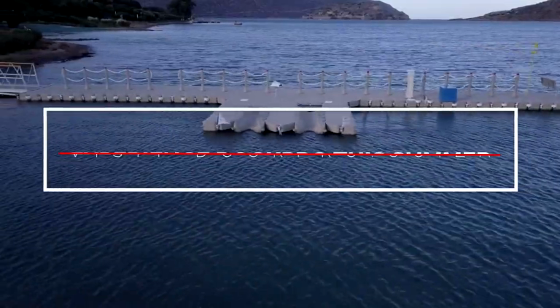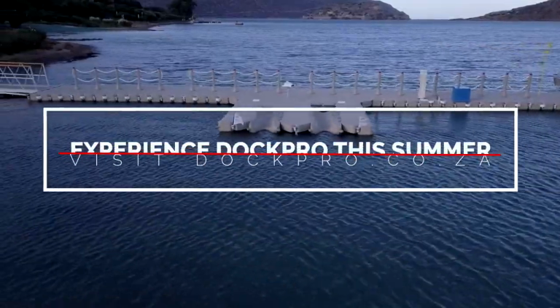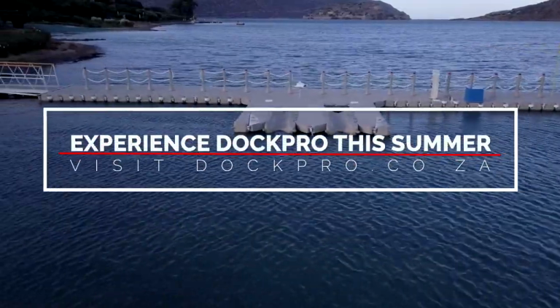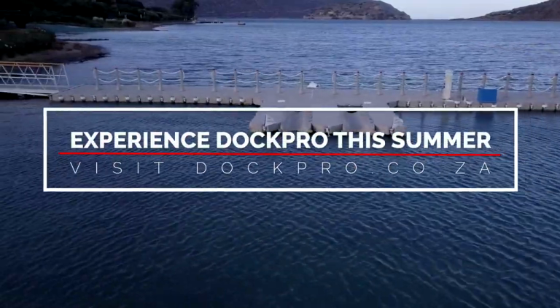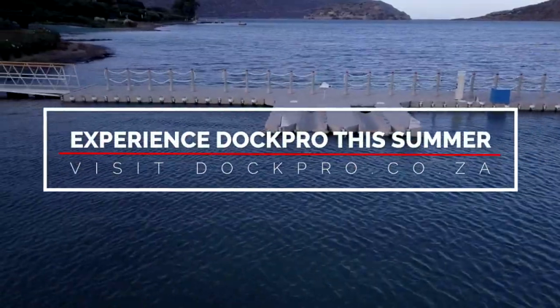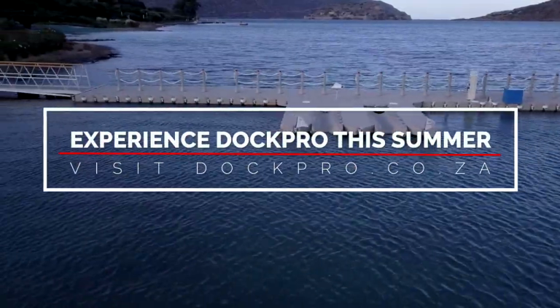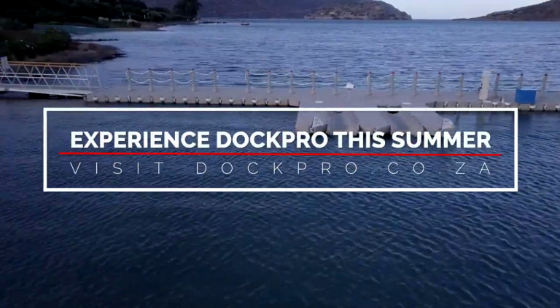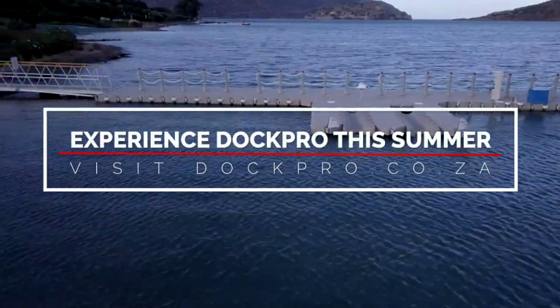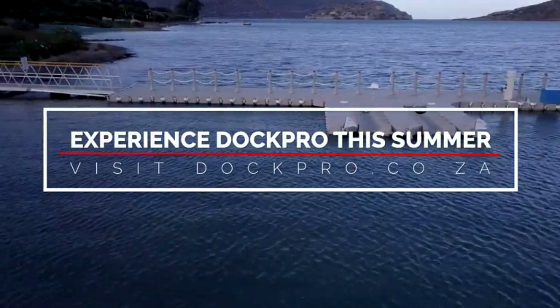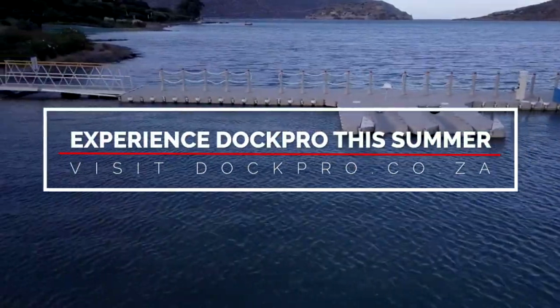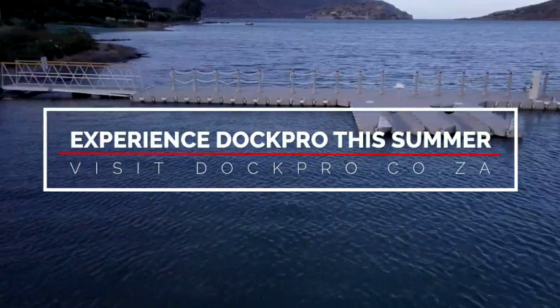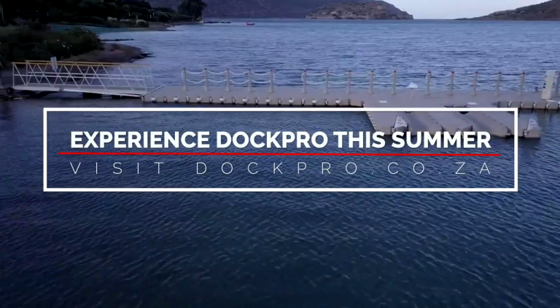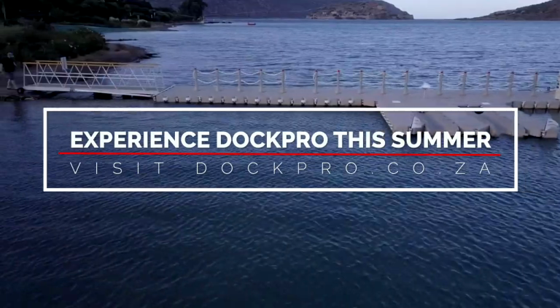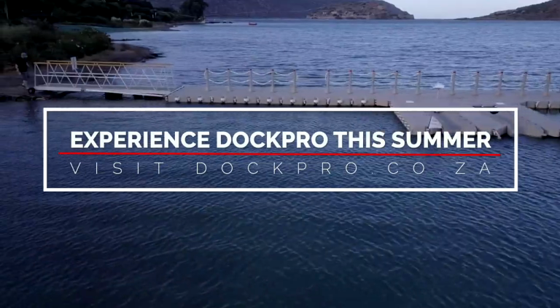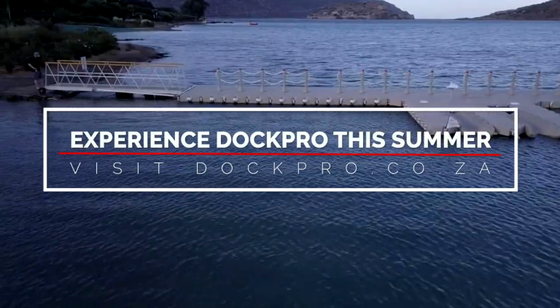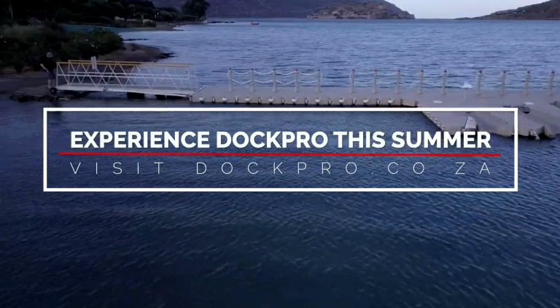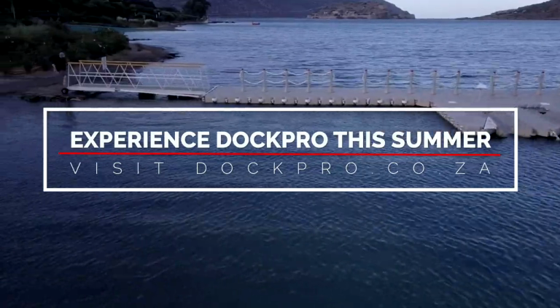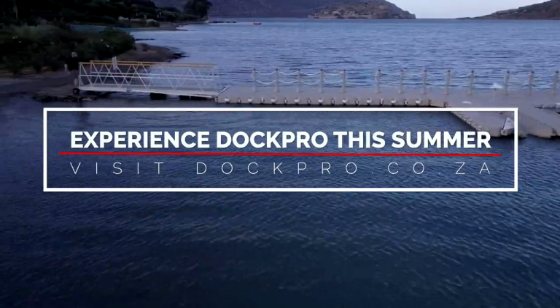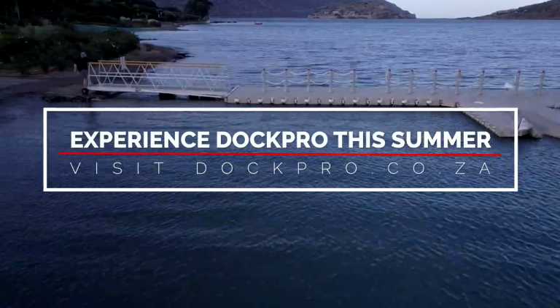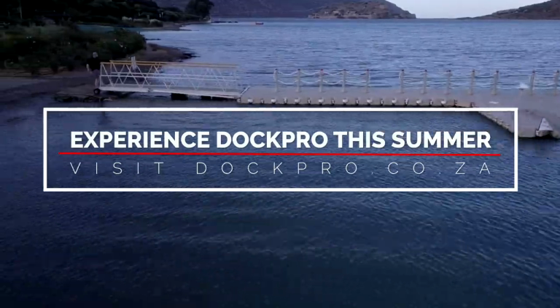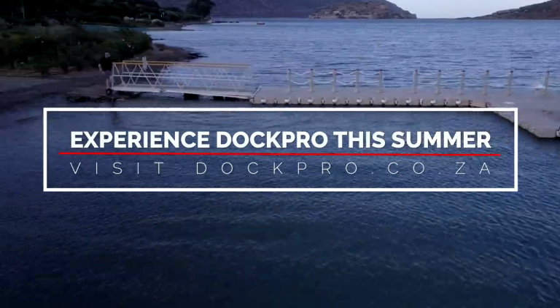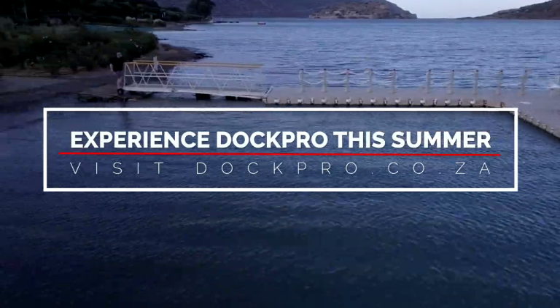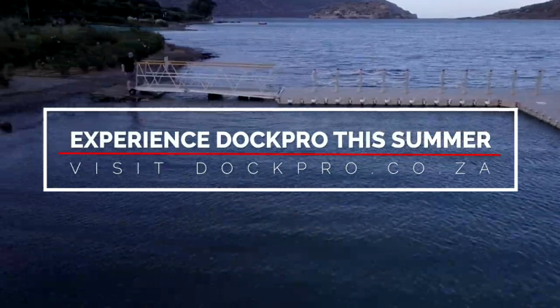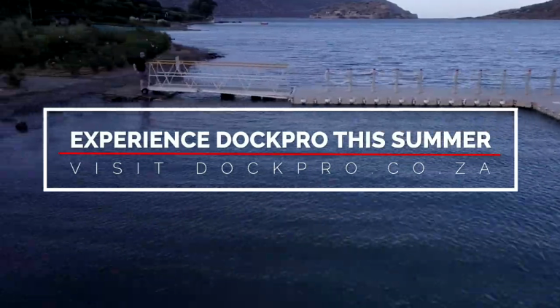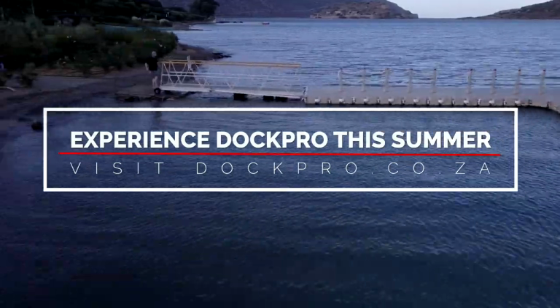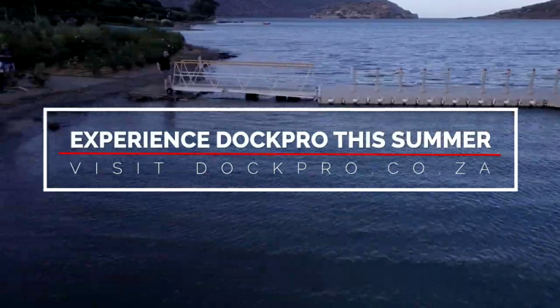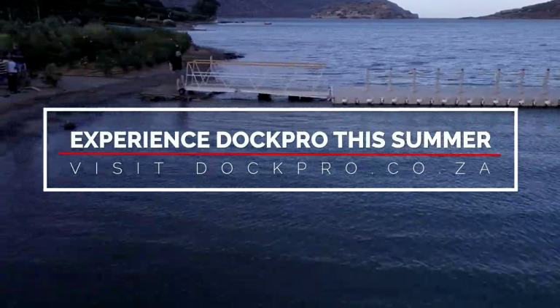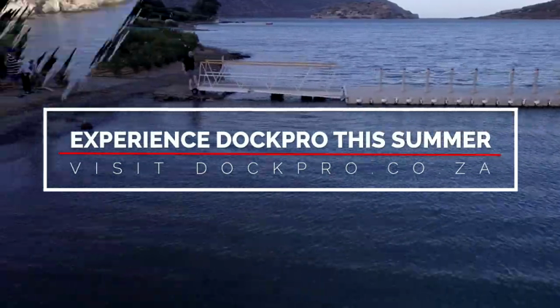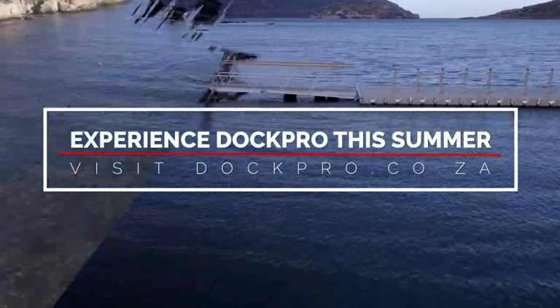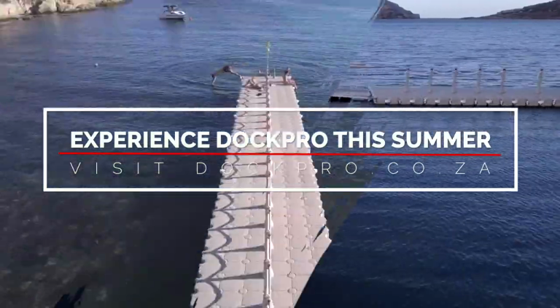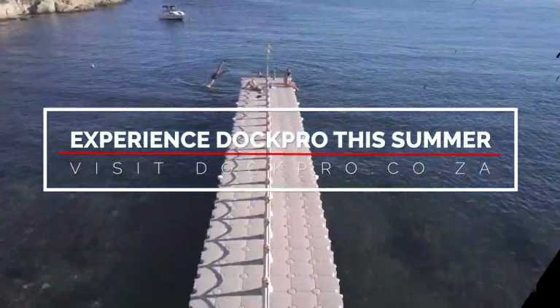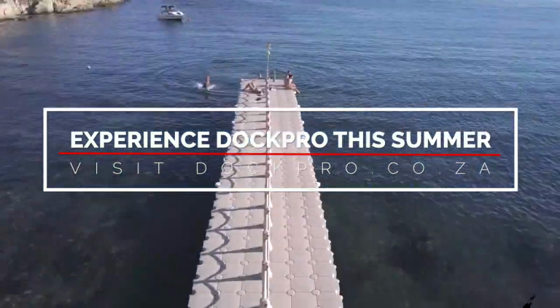Experience DOC-PRO this summer. Visit DOC-PRO.CO.ZA now.